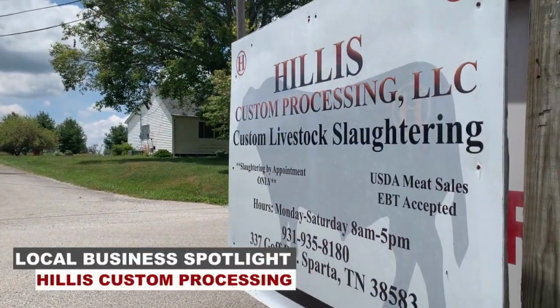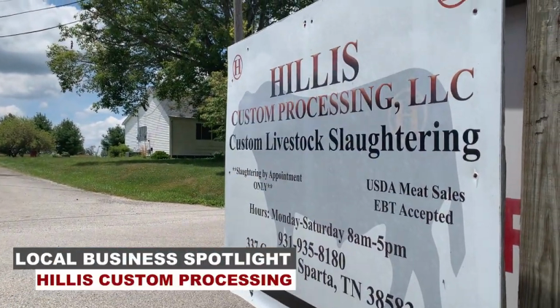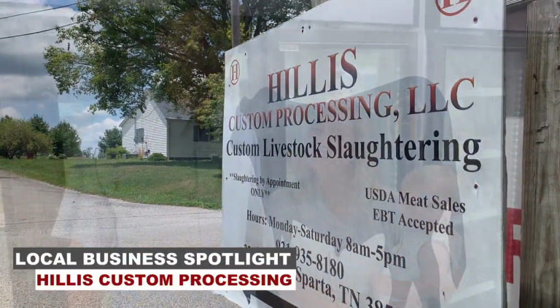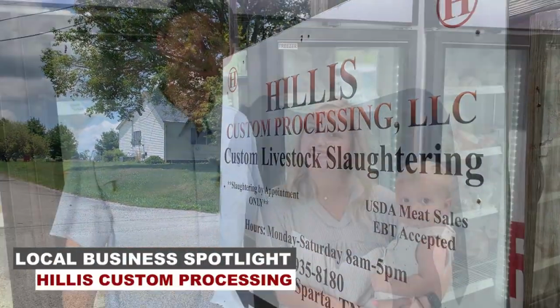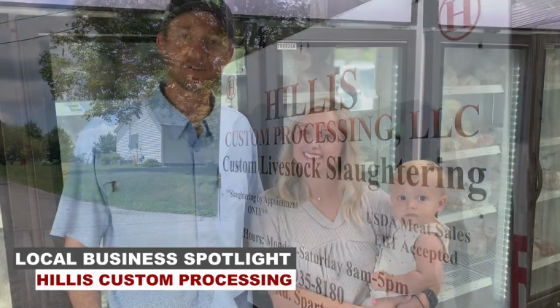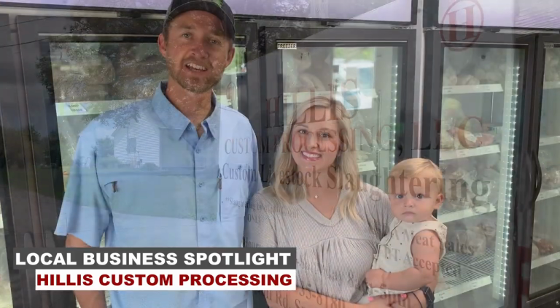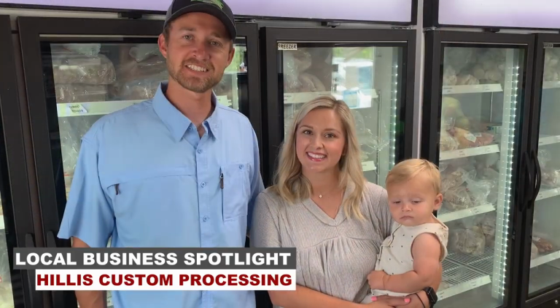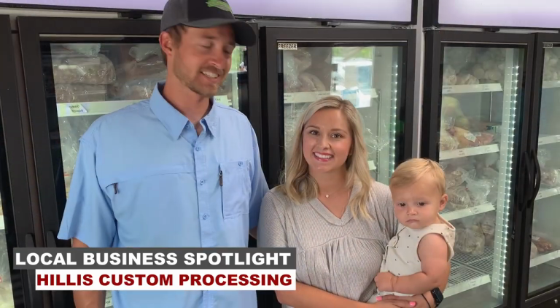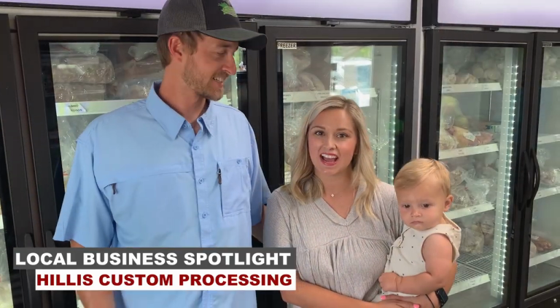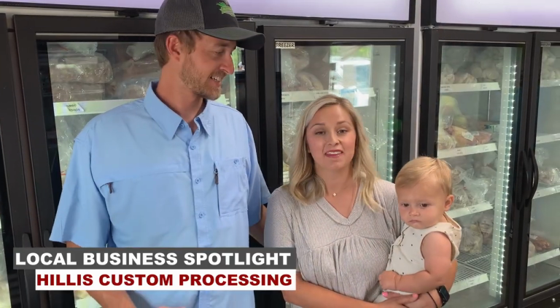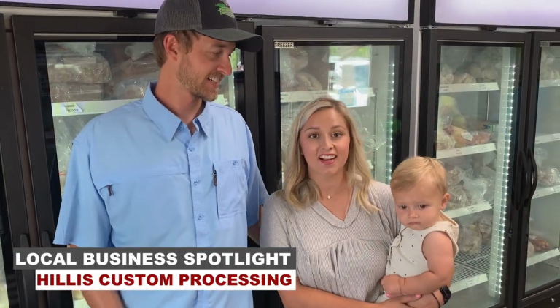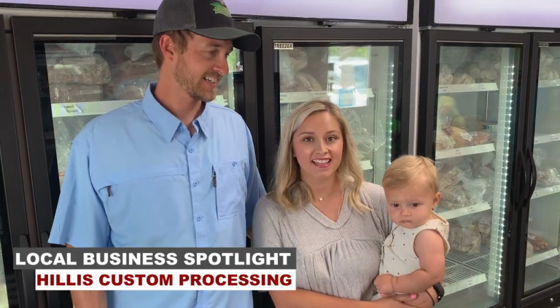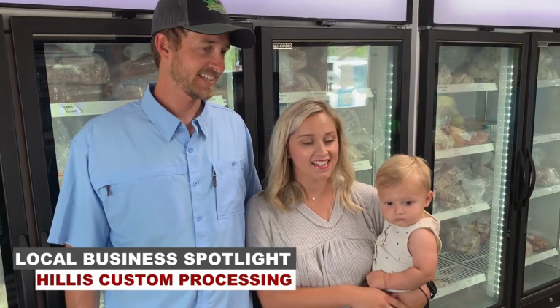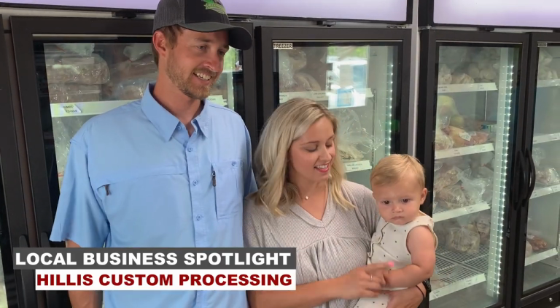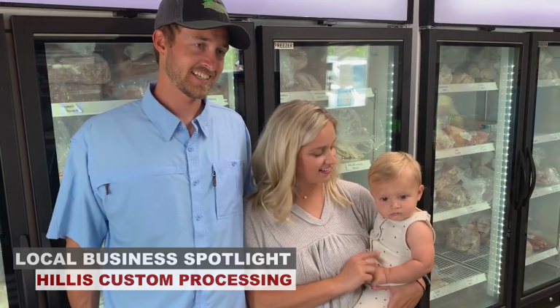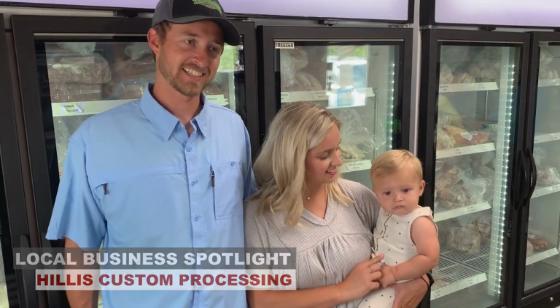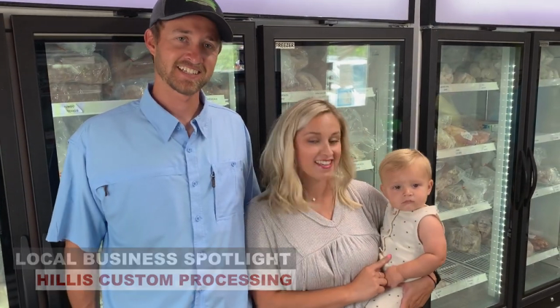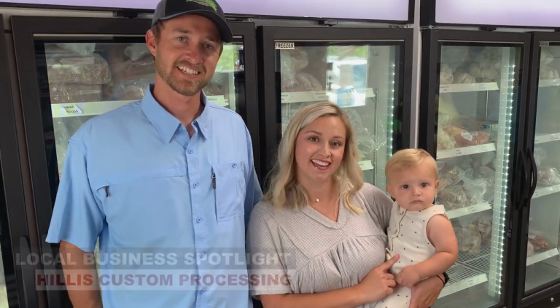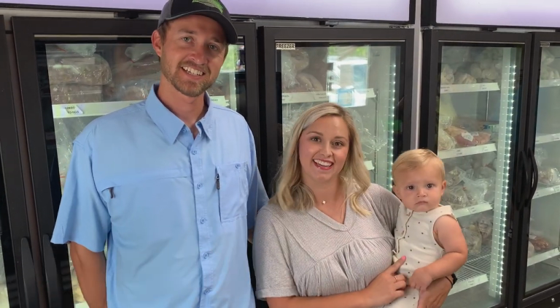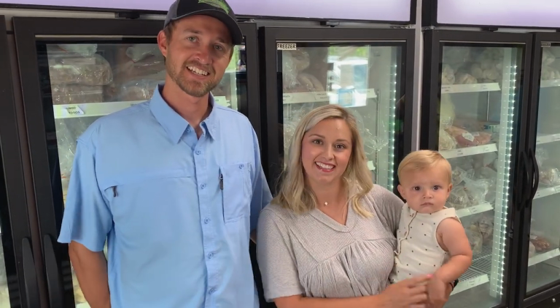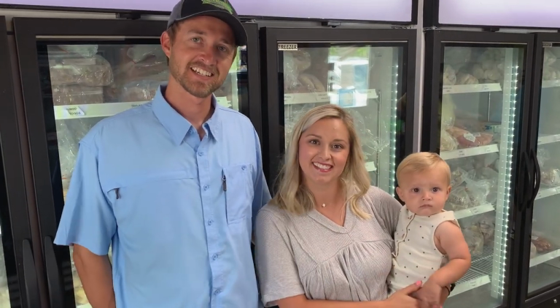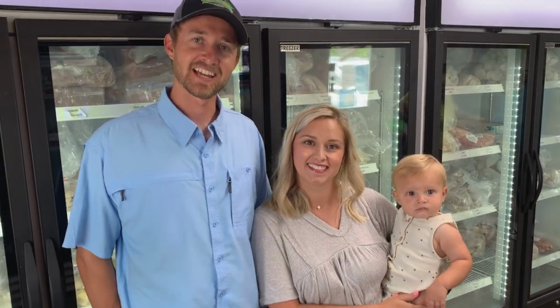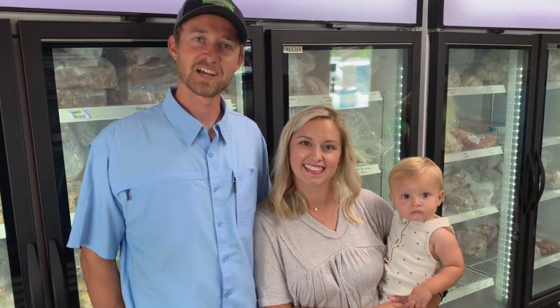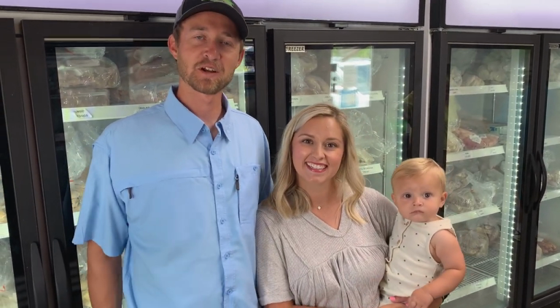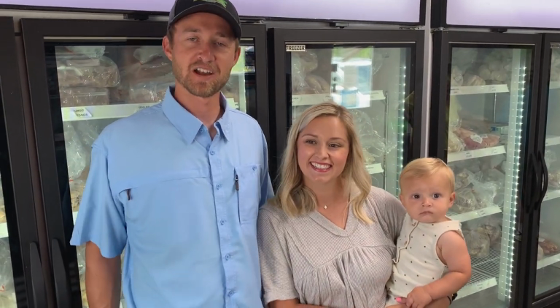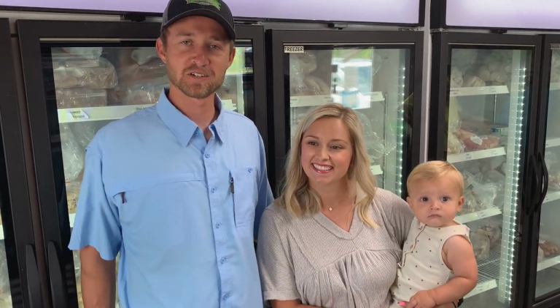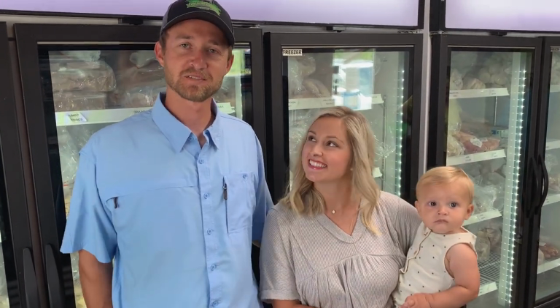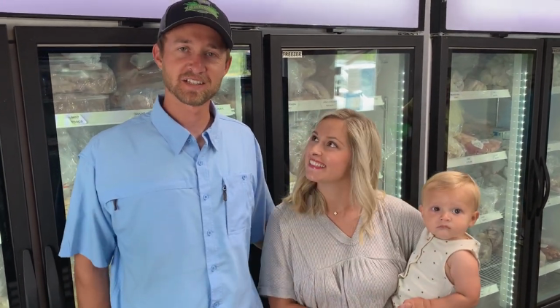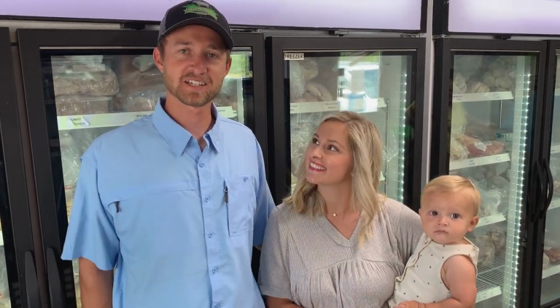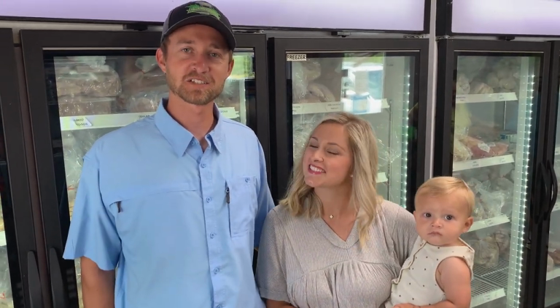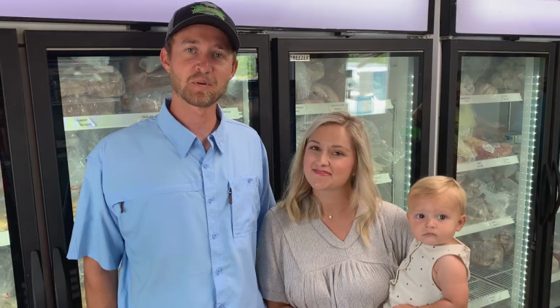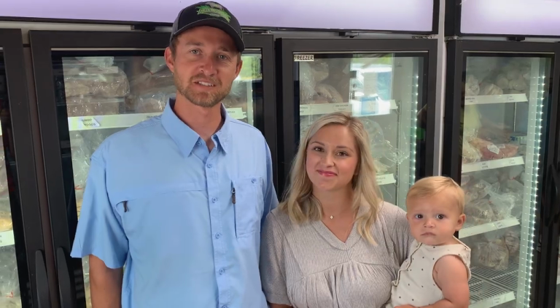My name is Luke Hillis. I'm Karen Hillis, and this is Dayton Hillis. And we're the owners of Hillis Custom Process.